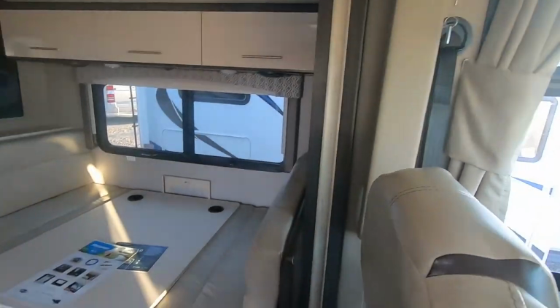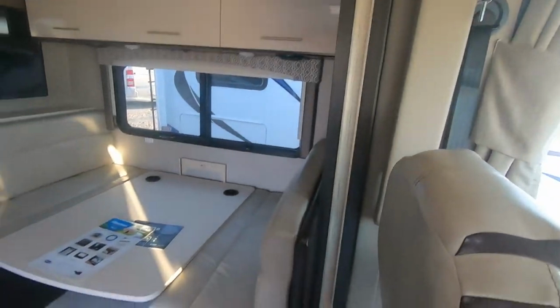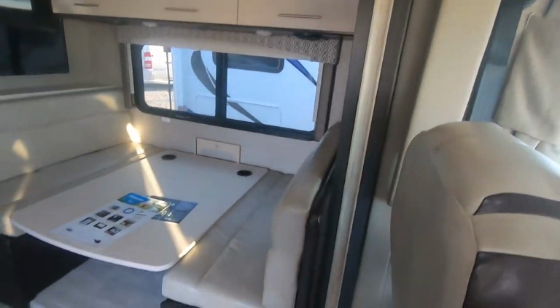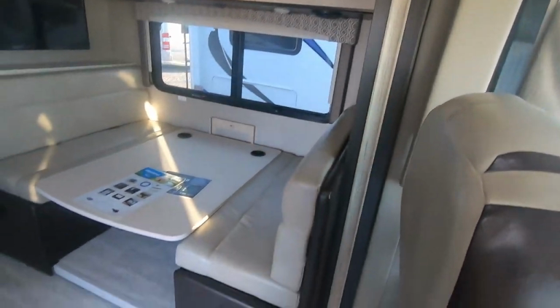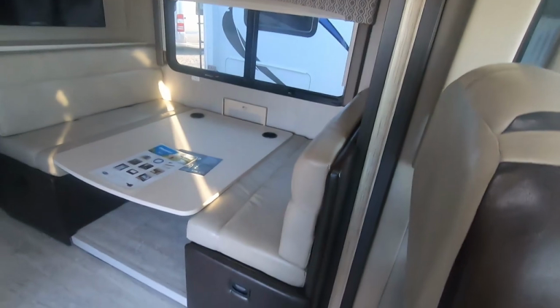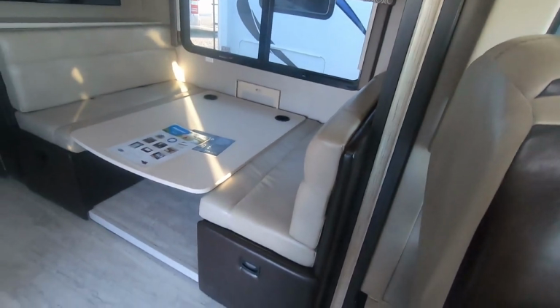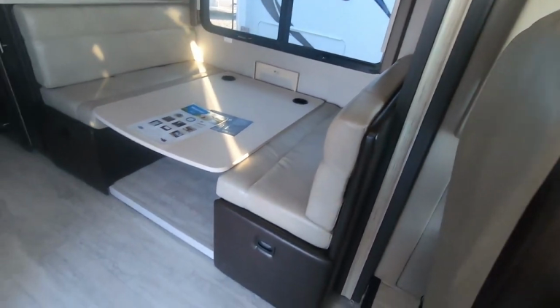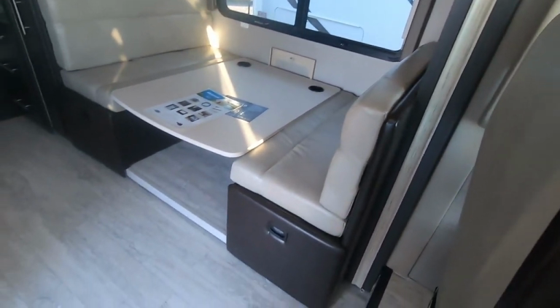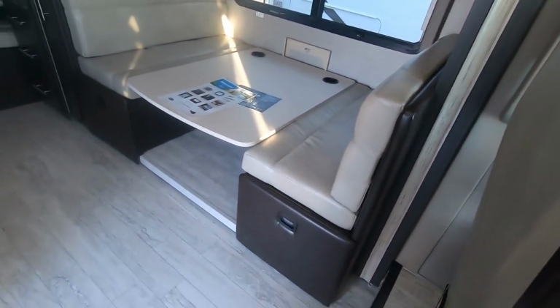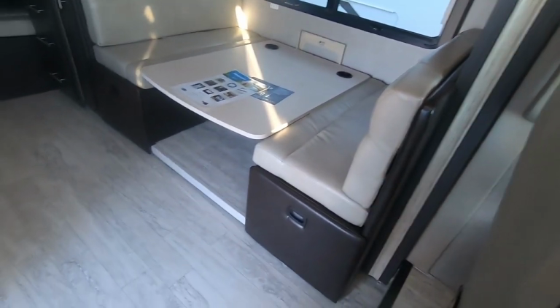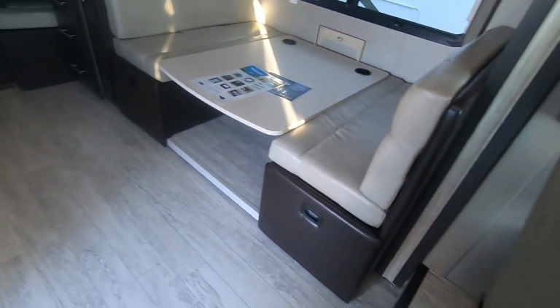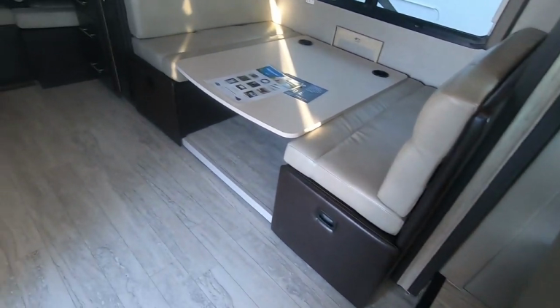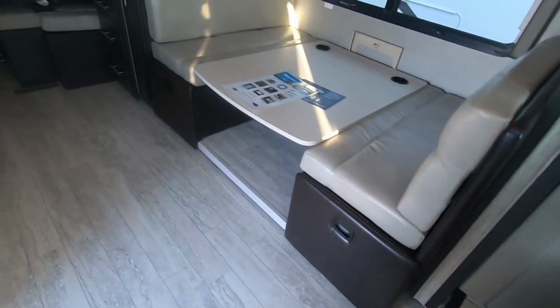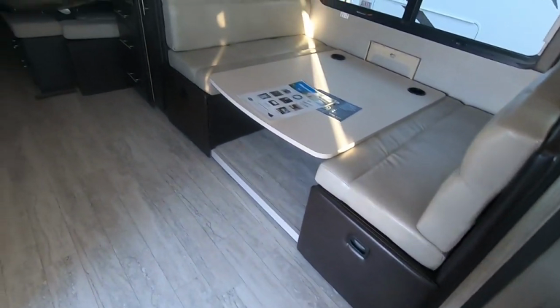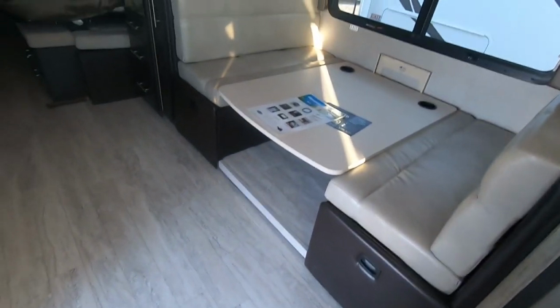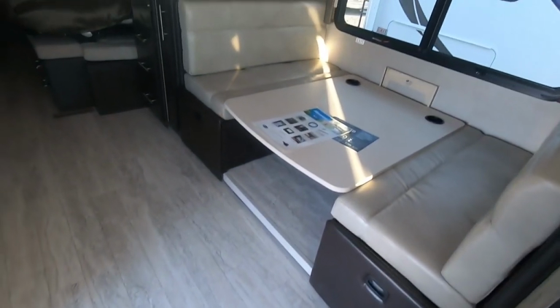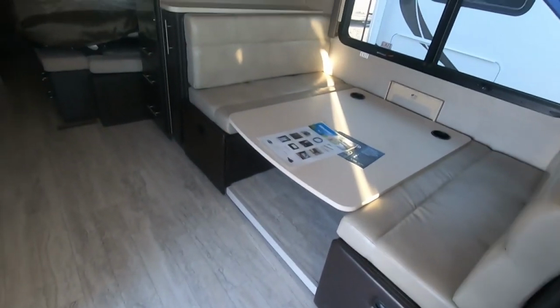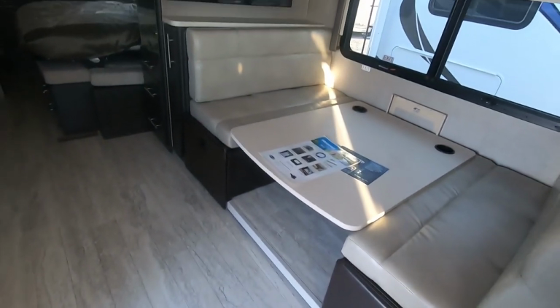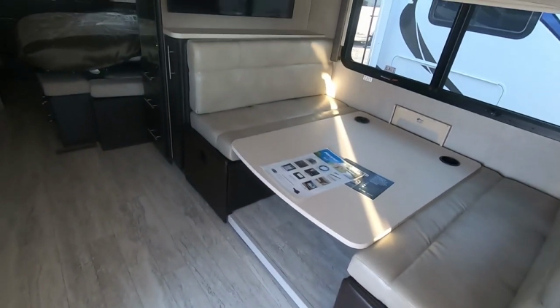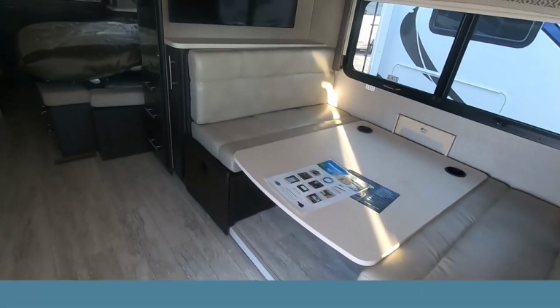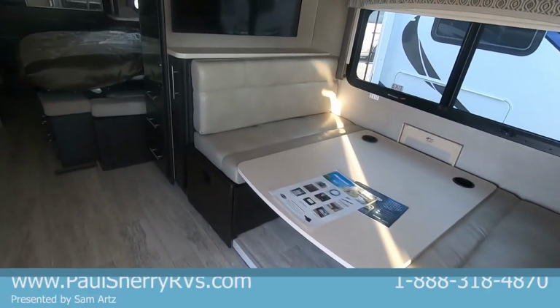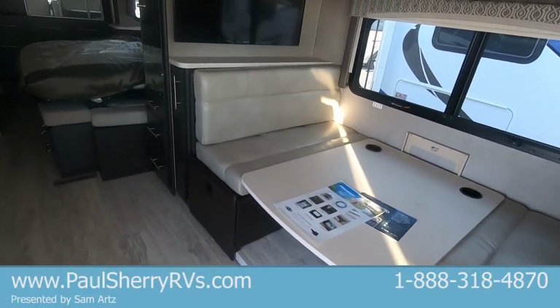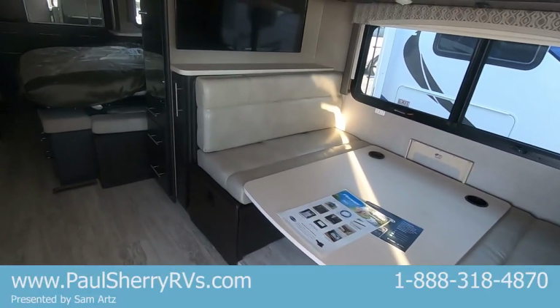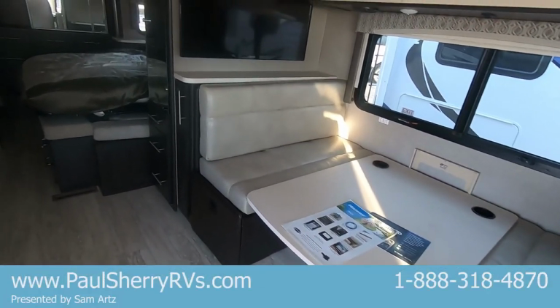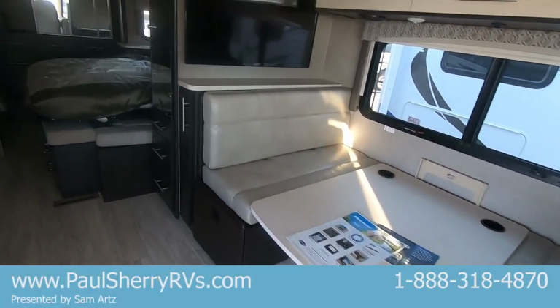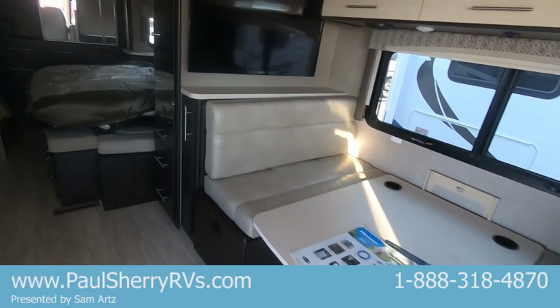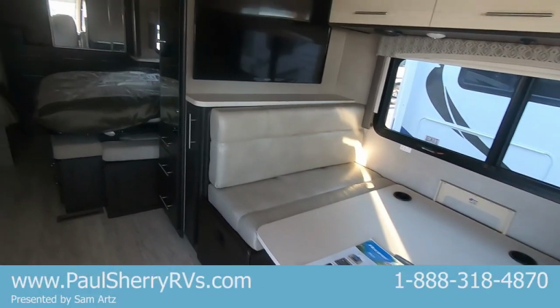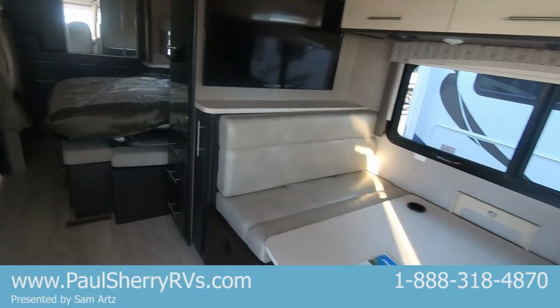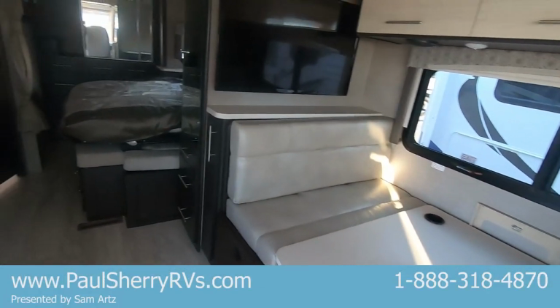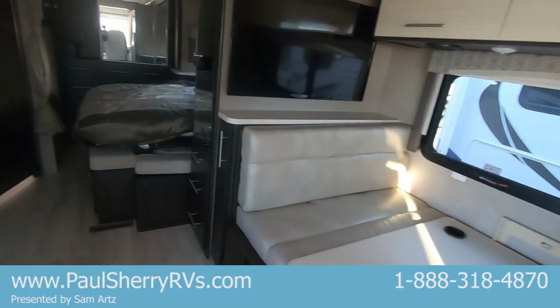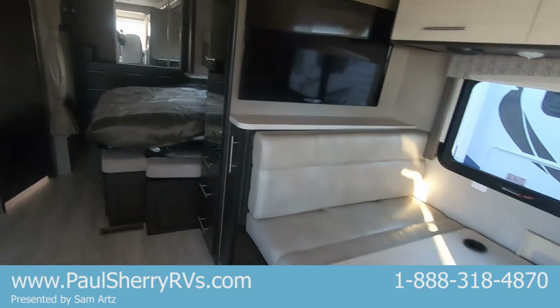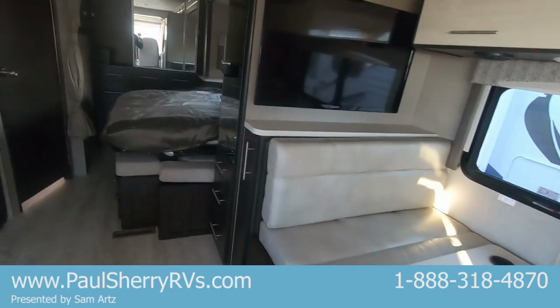Got some drawers underneath the dinette. It'll pop up — pretty oversized. Makes a big bed as well.